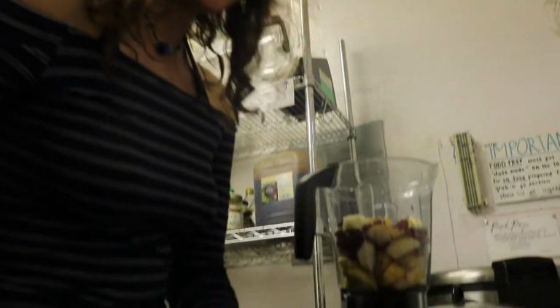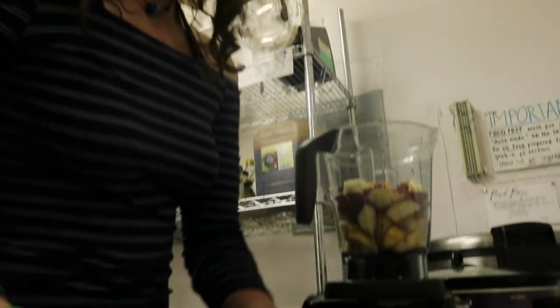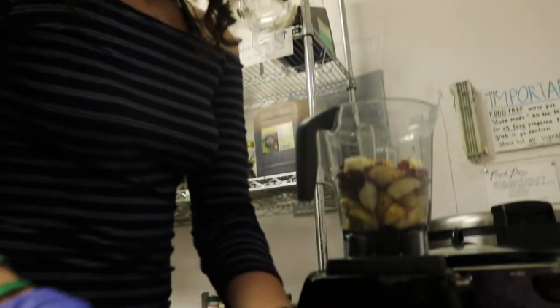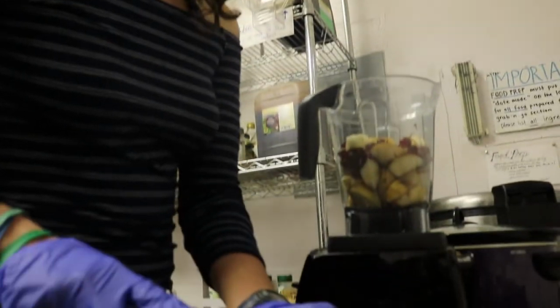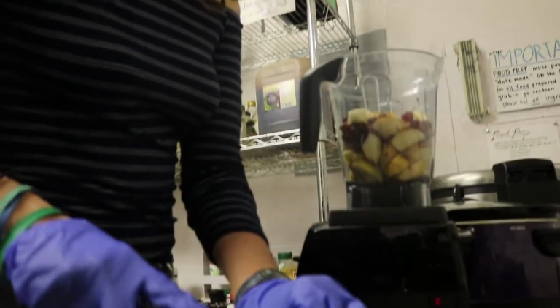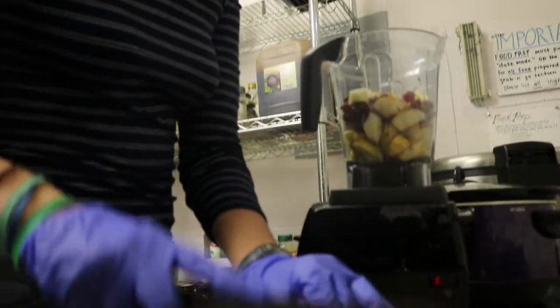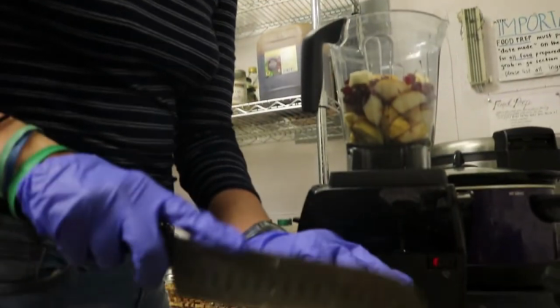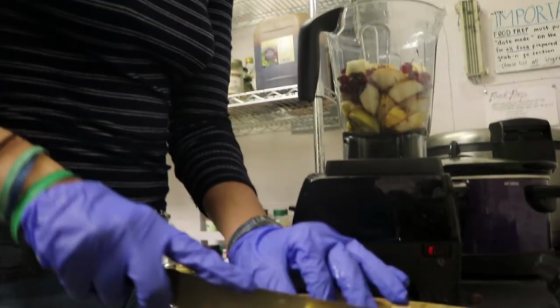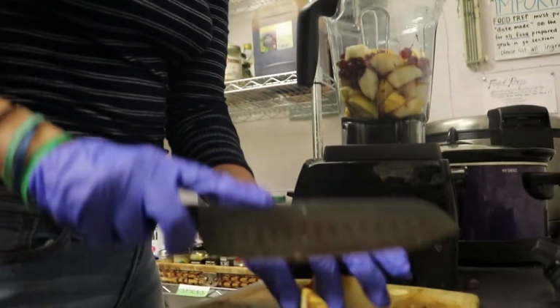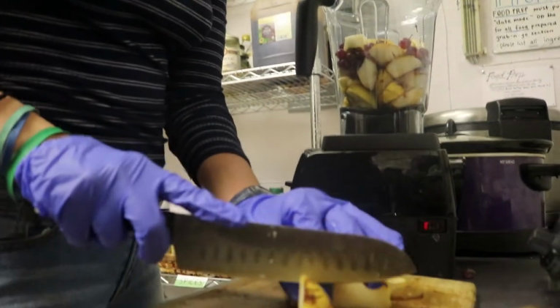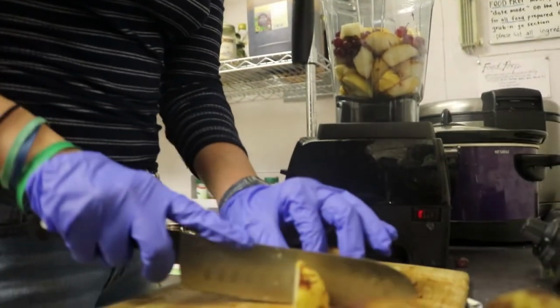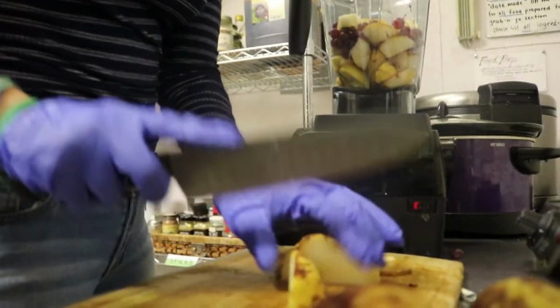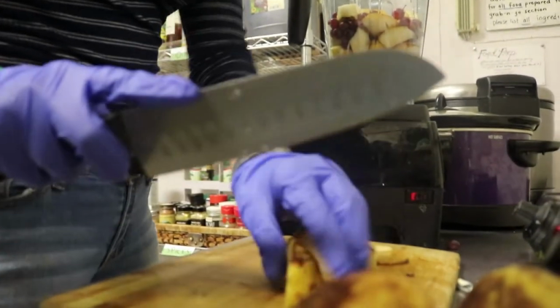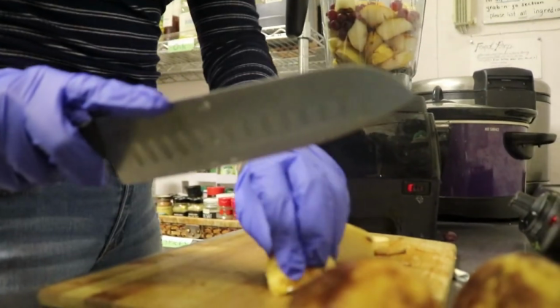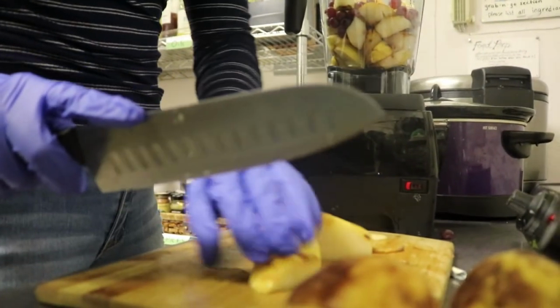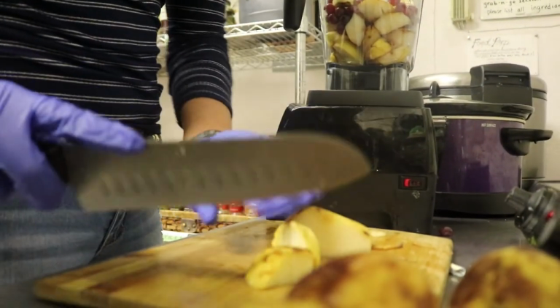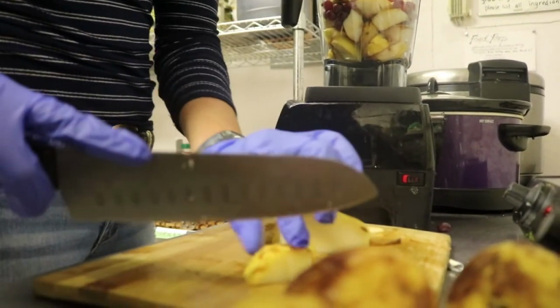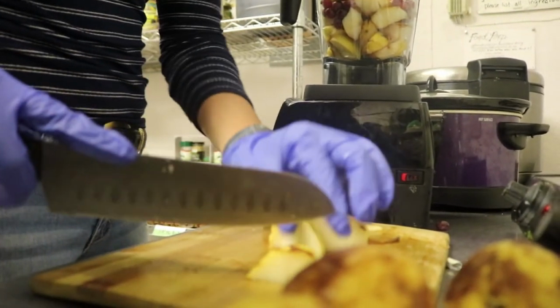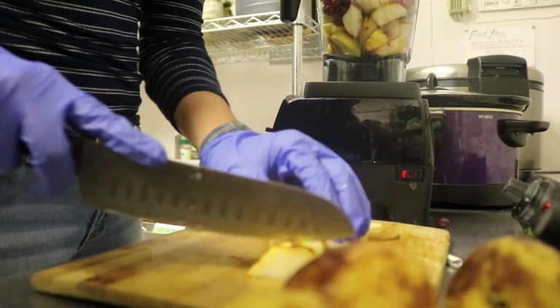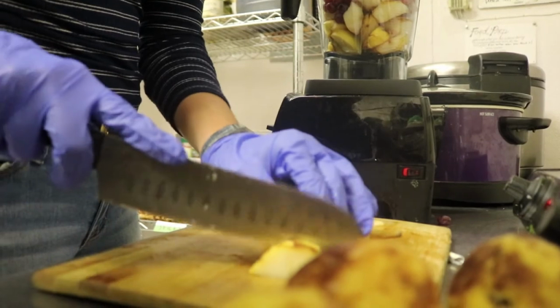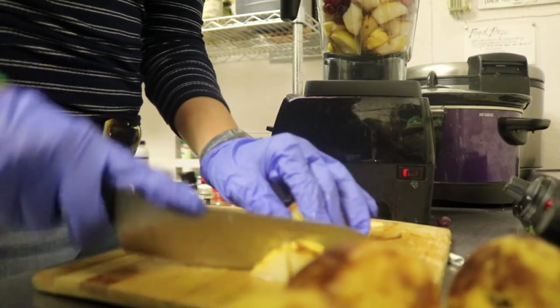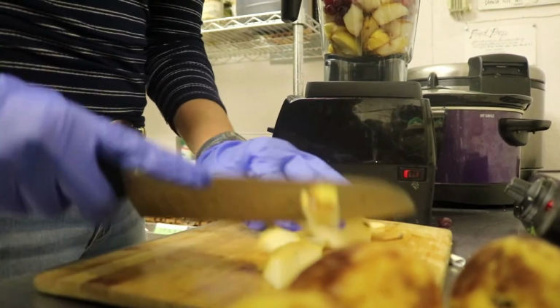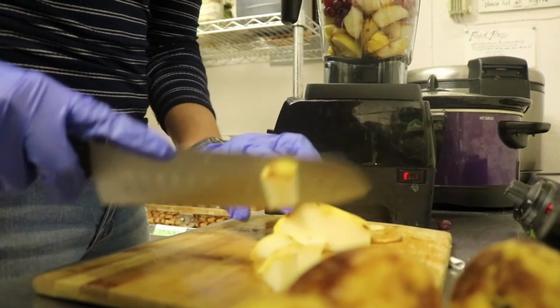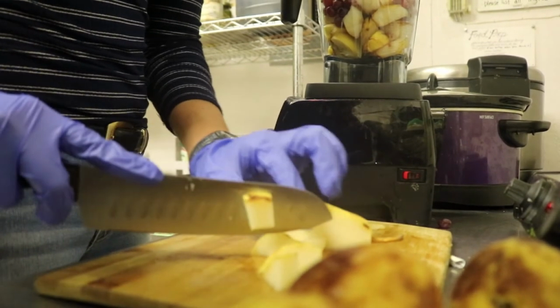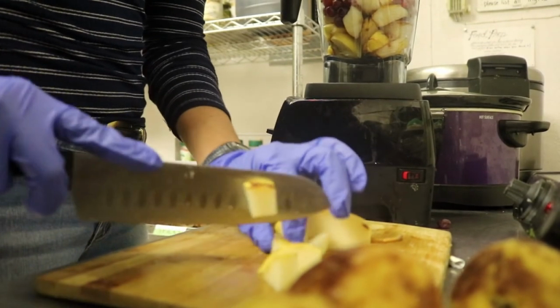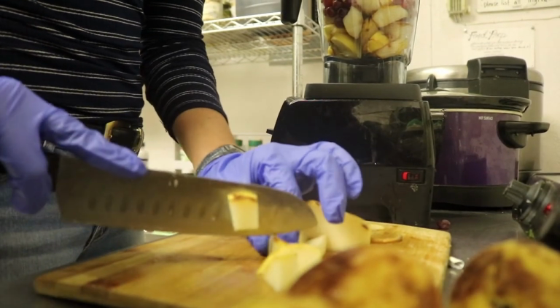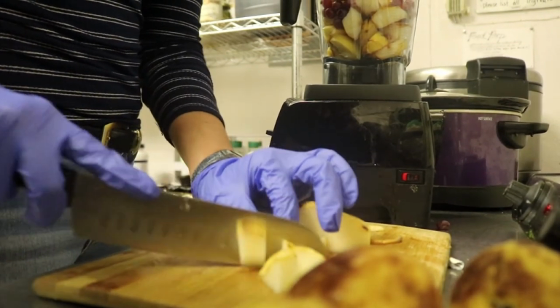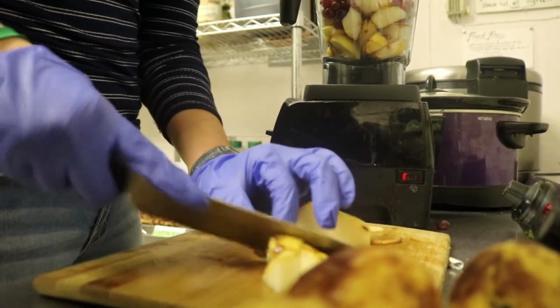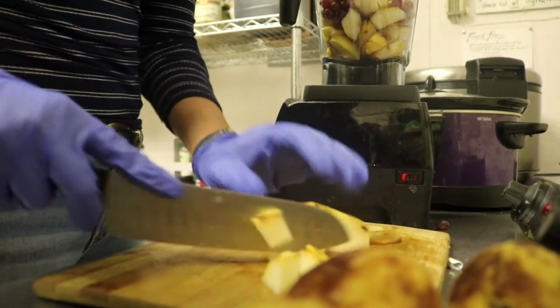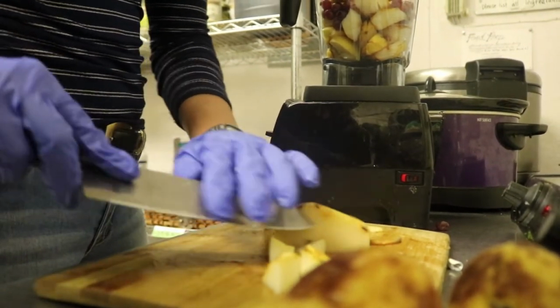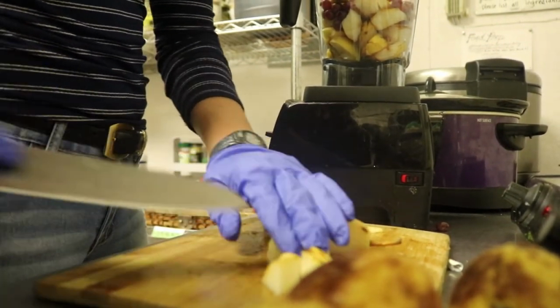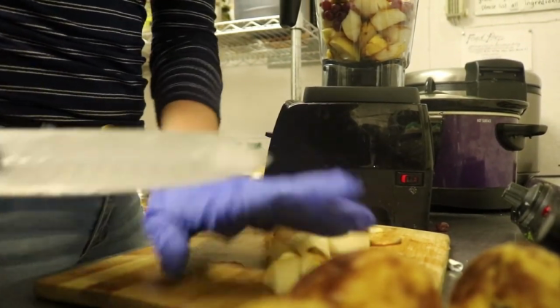The kitchen, a recipient of the Big Ideas Grant, may be considered the most recent response to the campus's growing food insecurity and malnourishment issues.